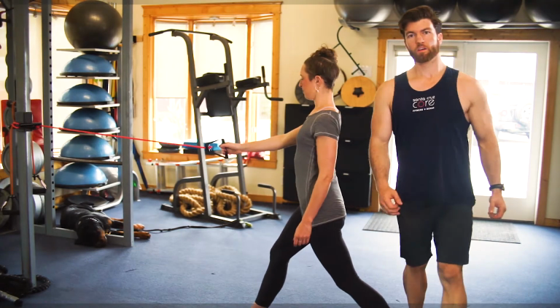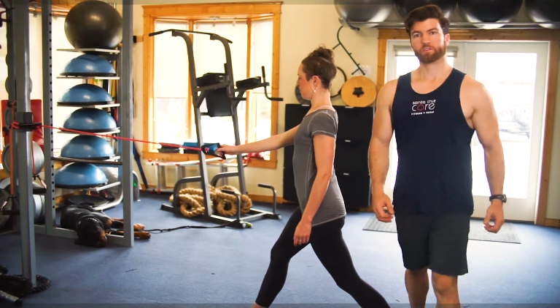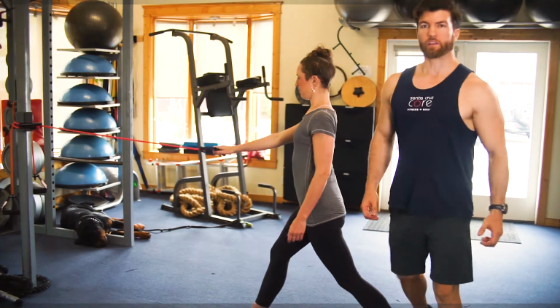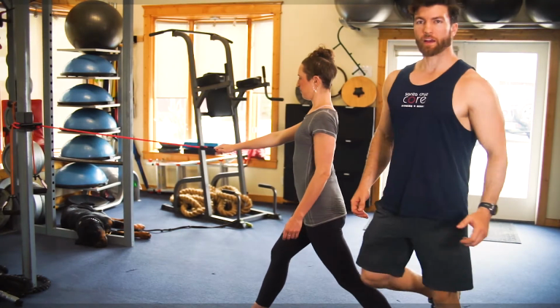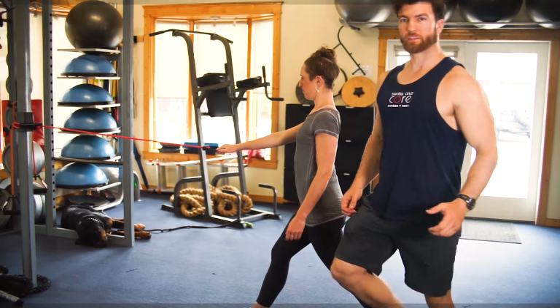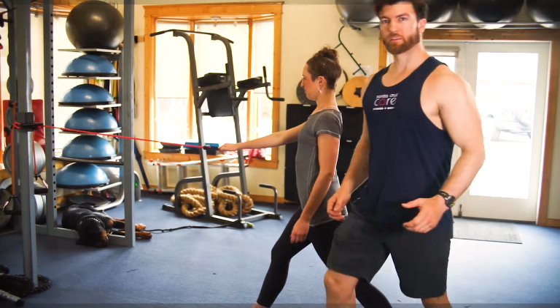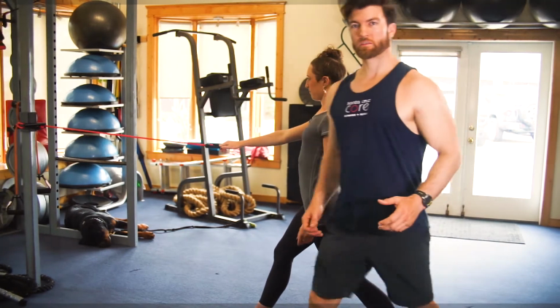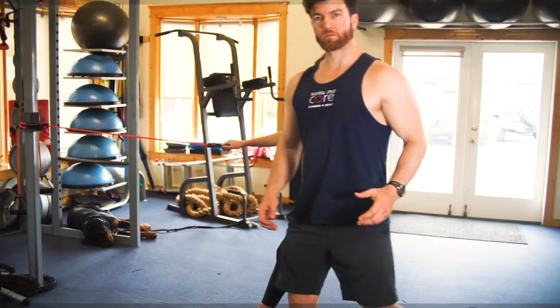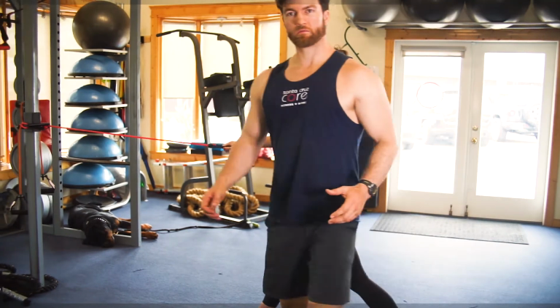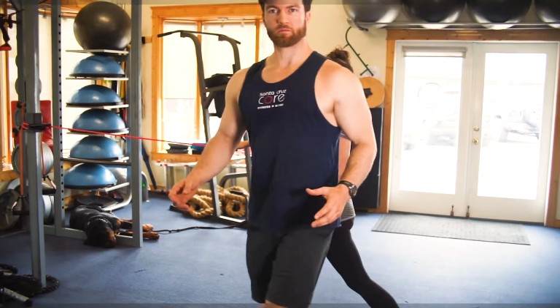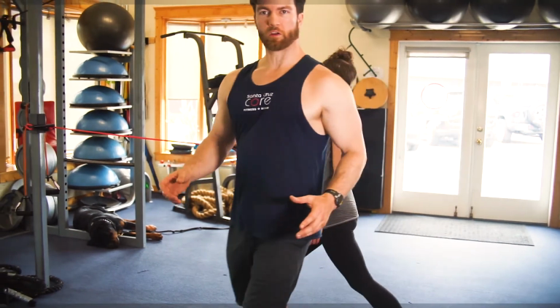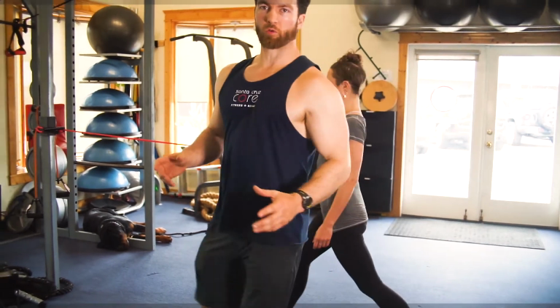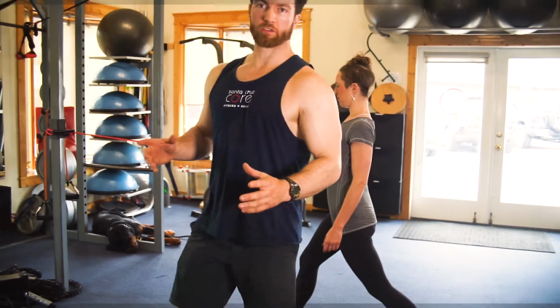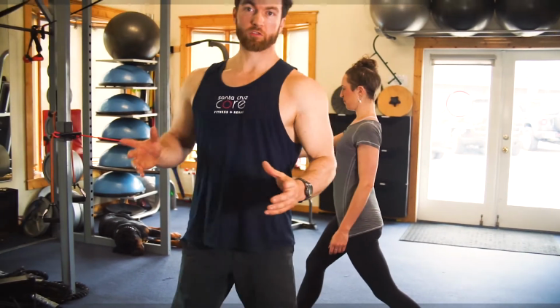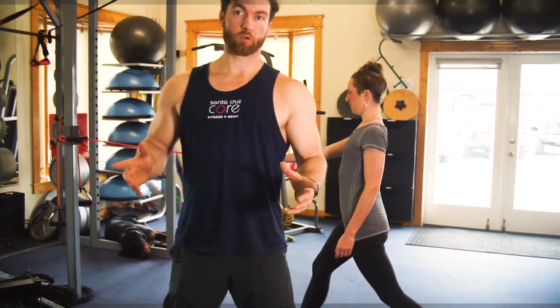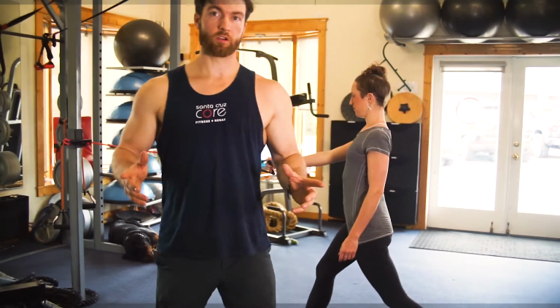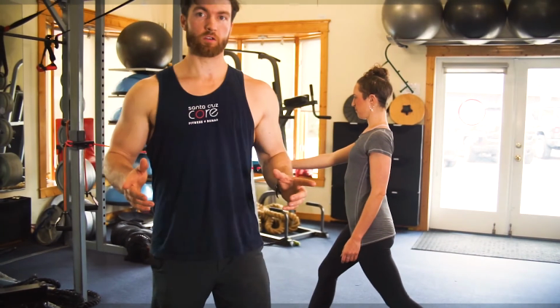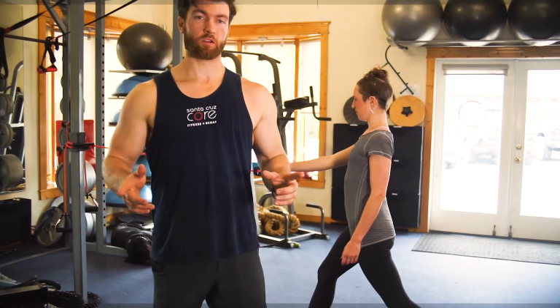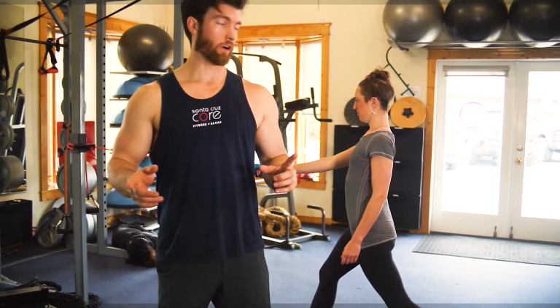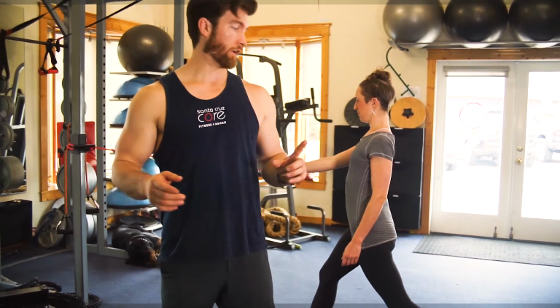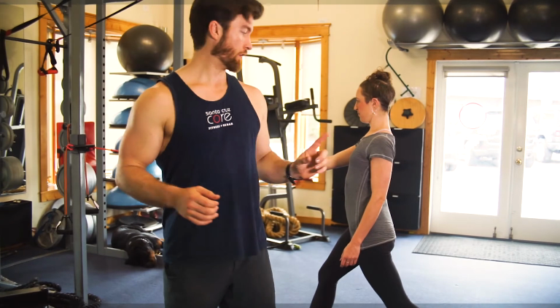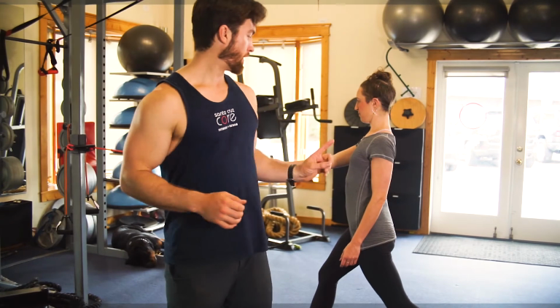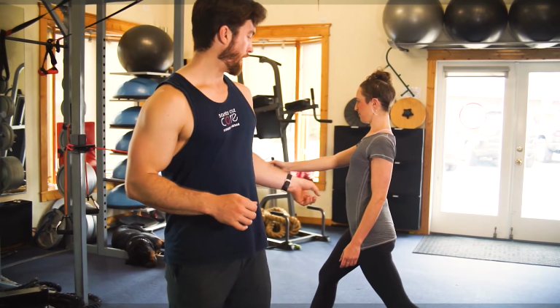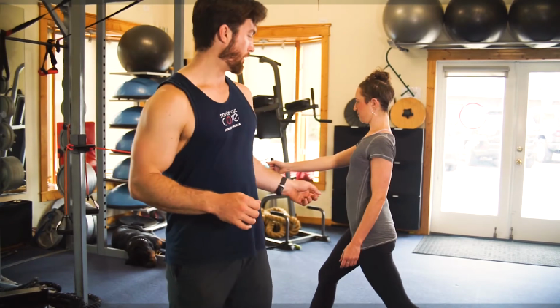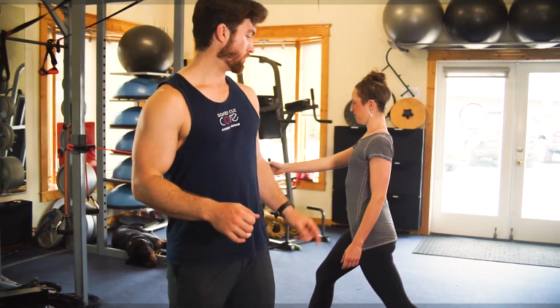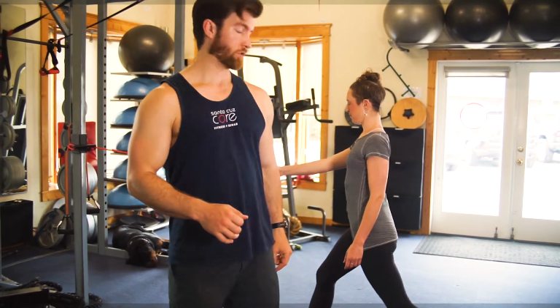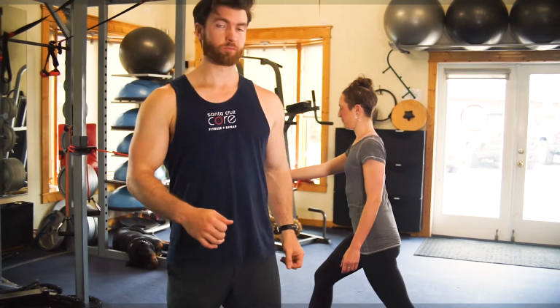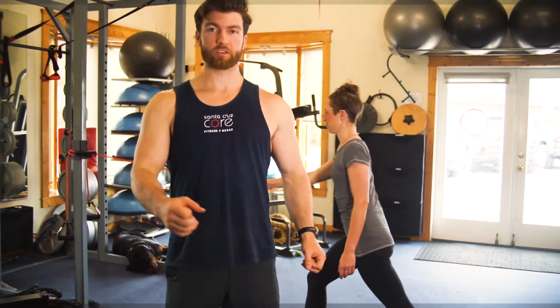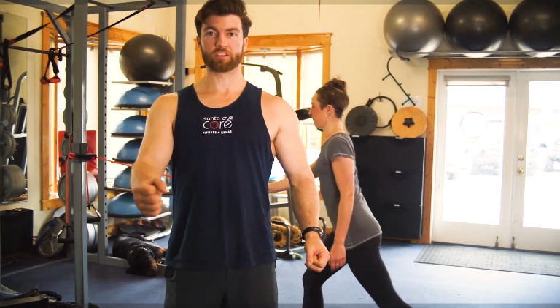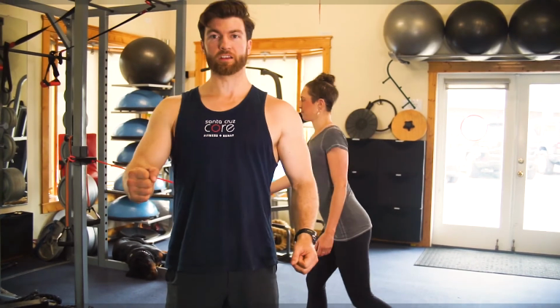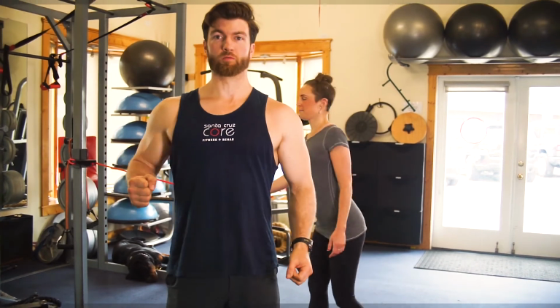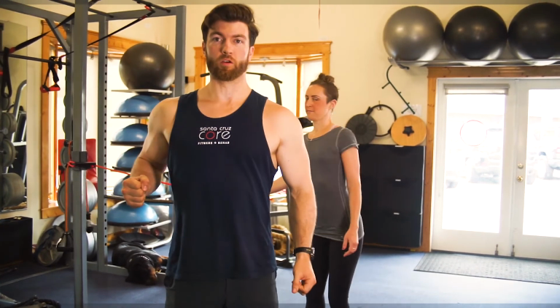So that's a quick tutorial on how to do a split stance row.